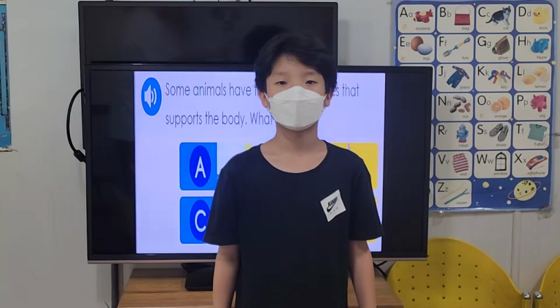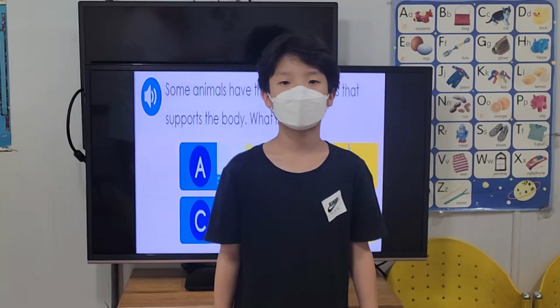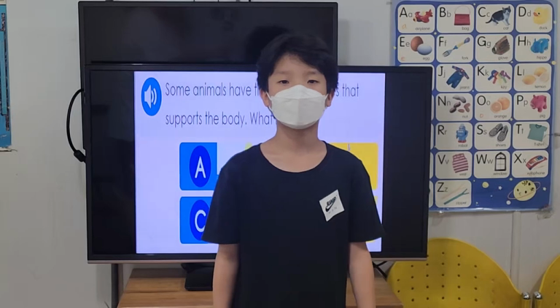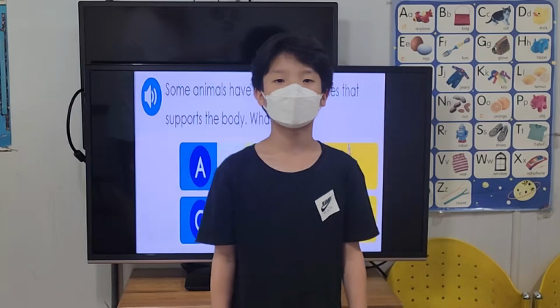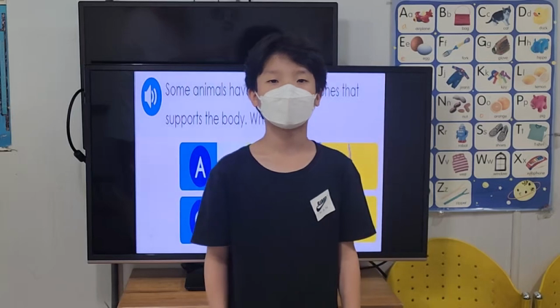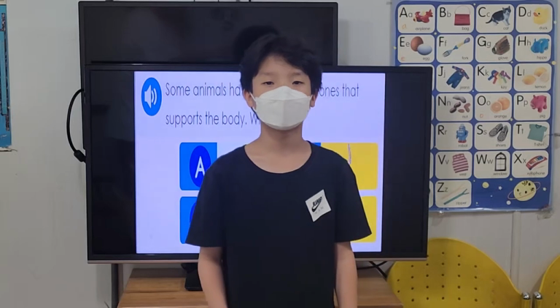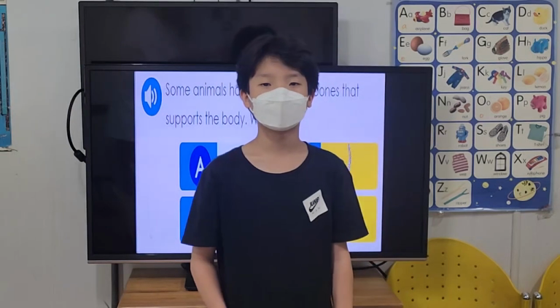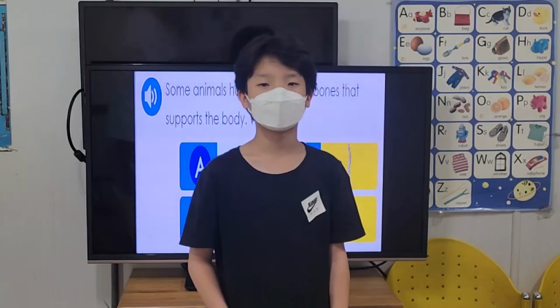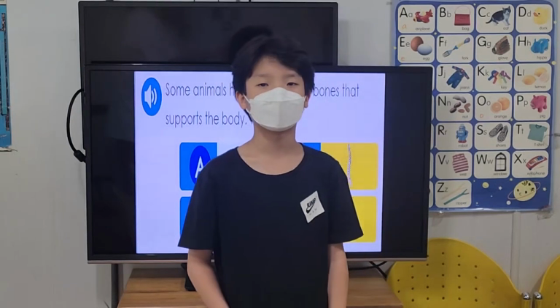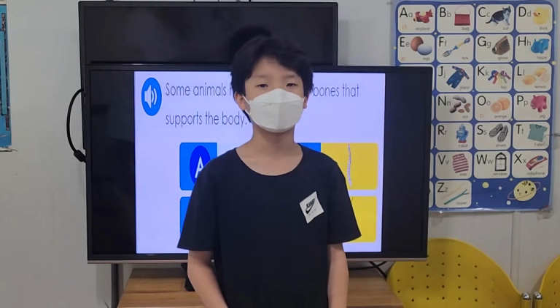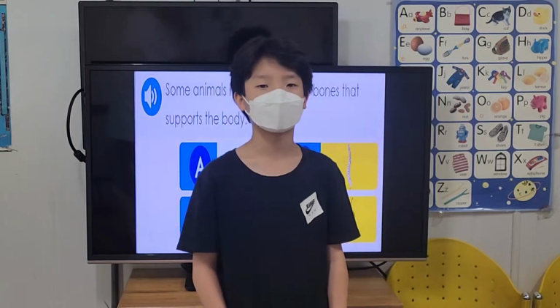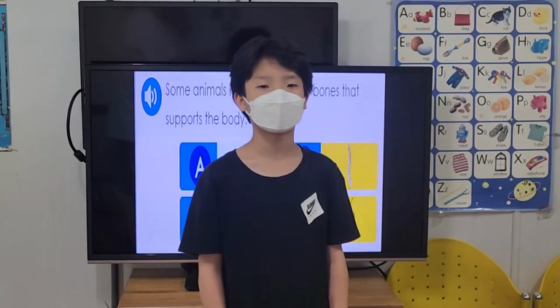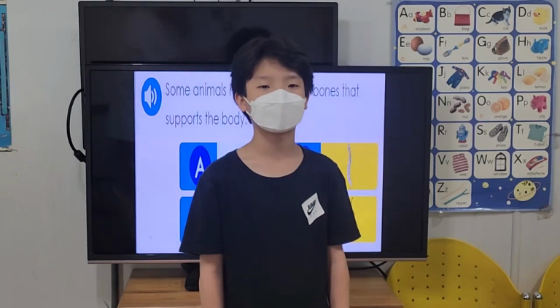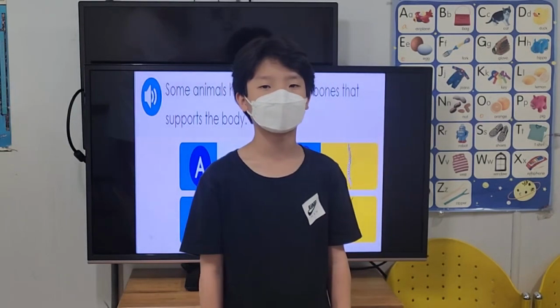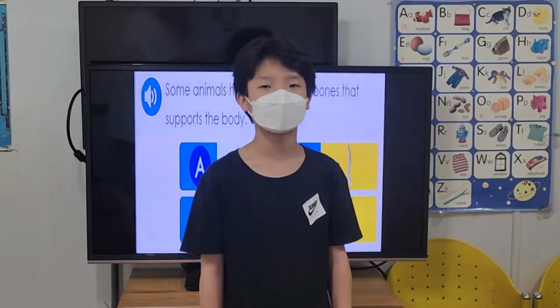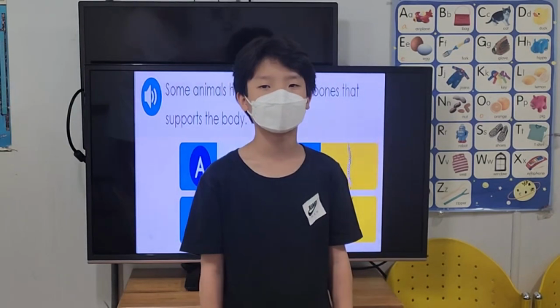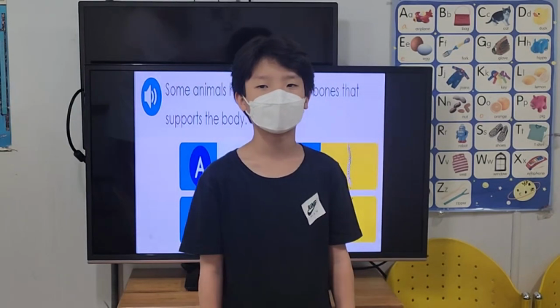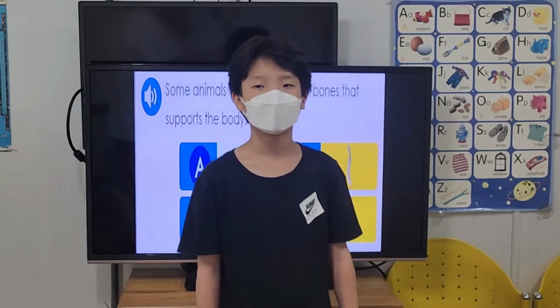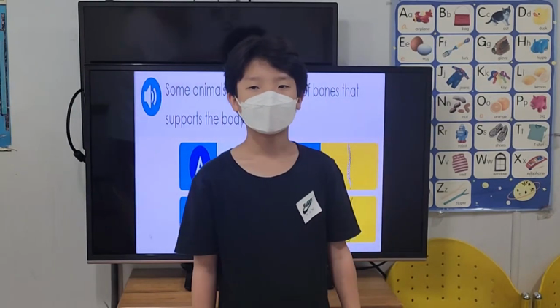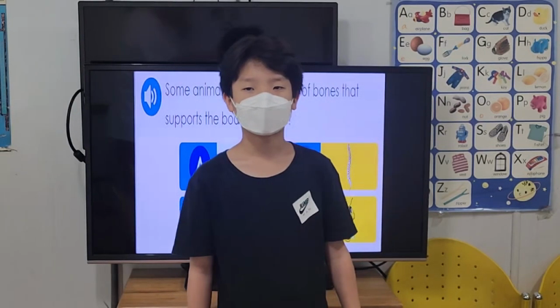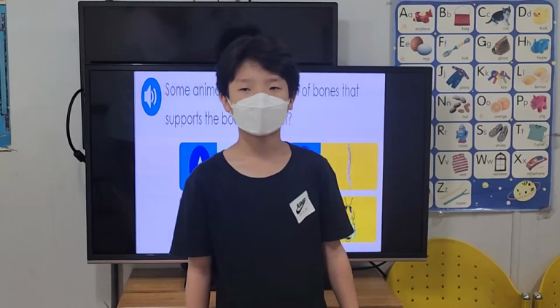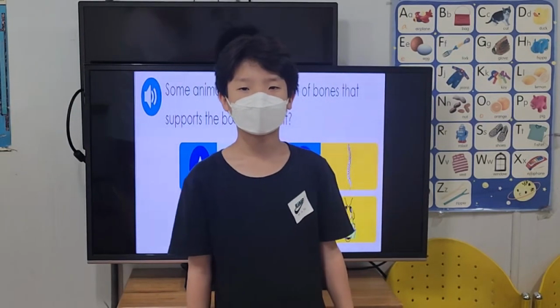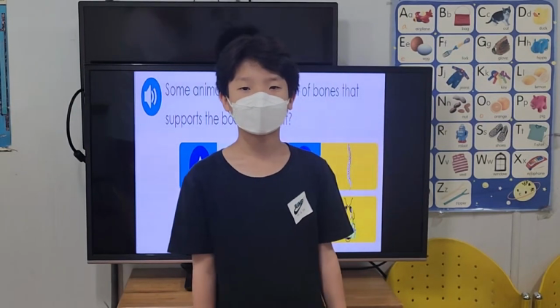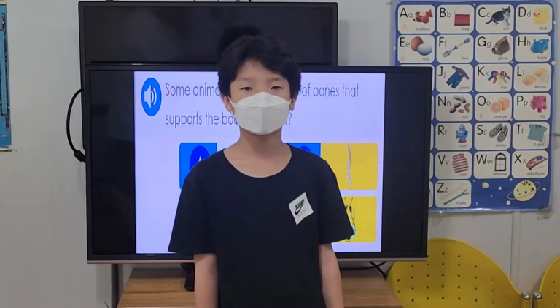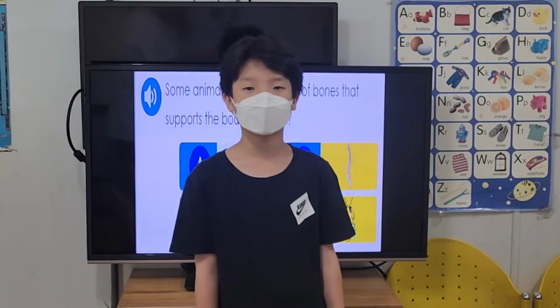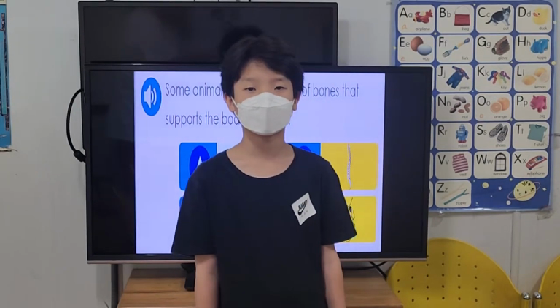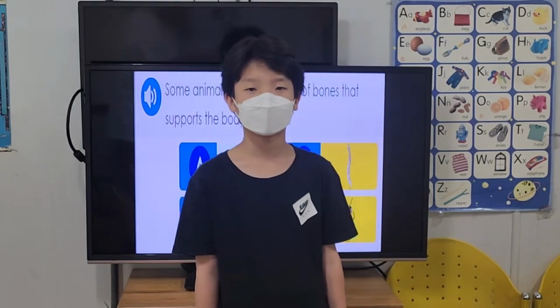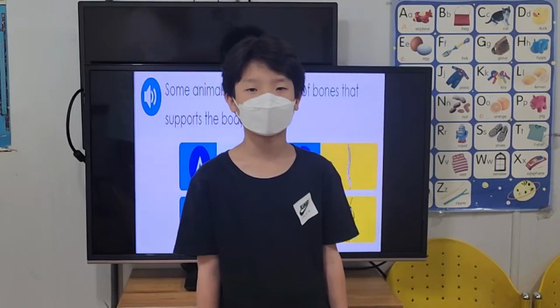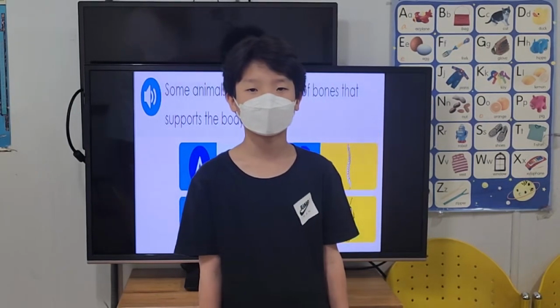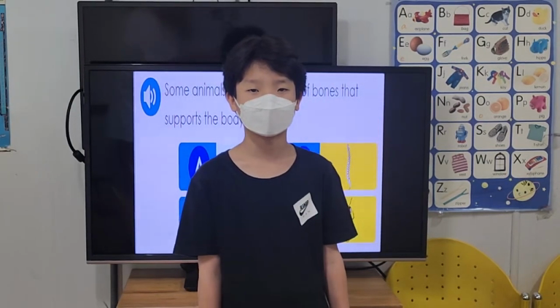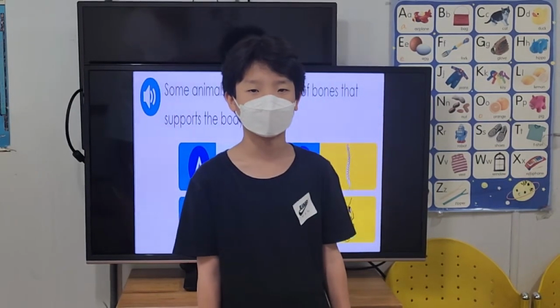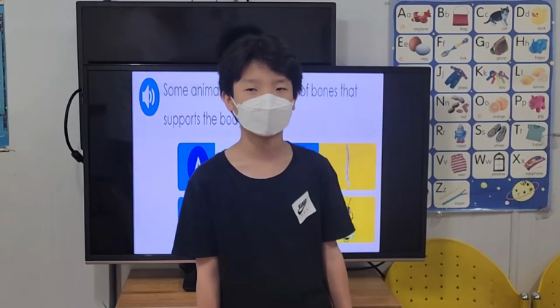Hi everyone, I'm Amazon. I present vertebrates and invertebrates.